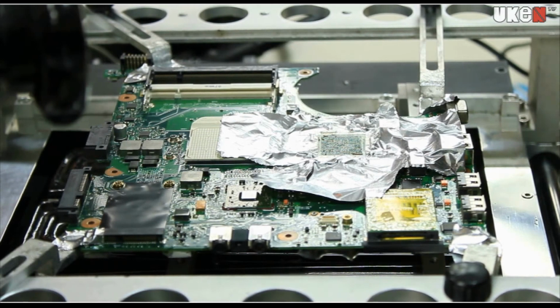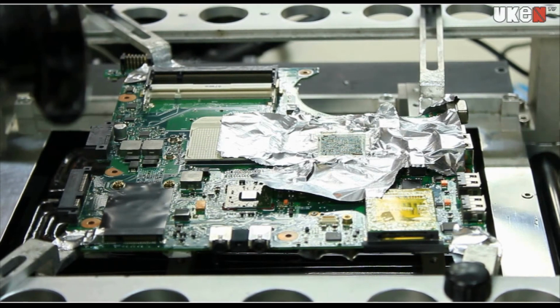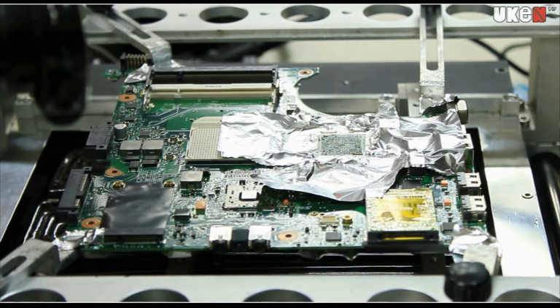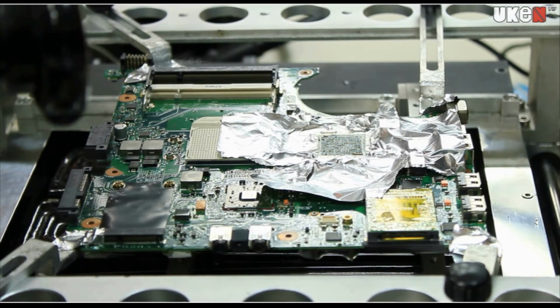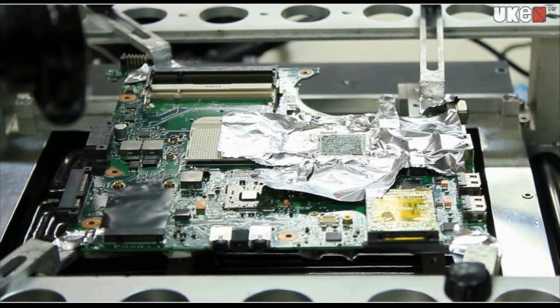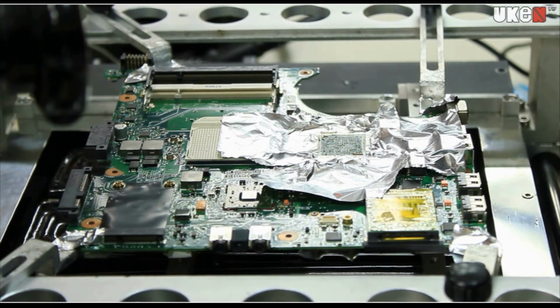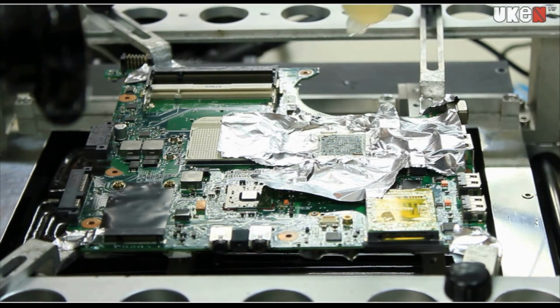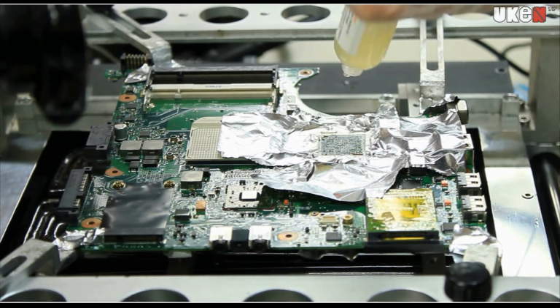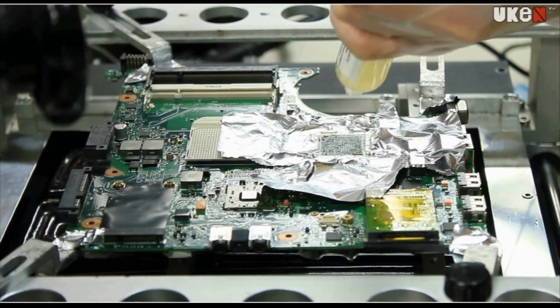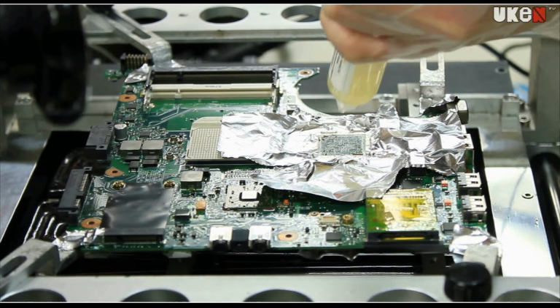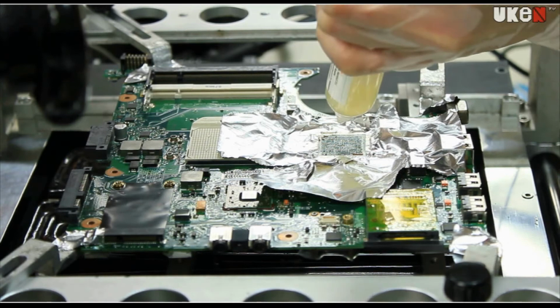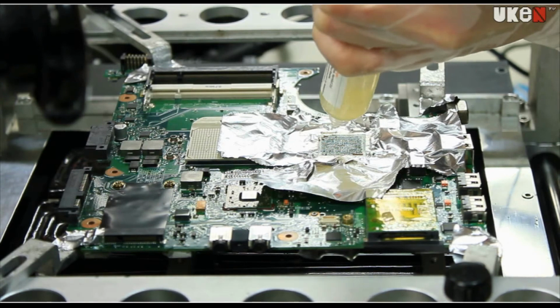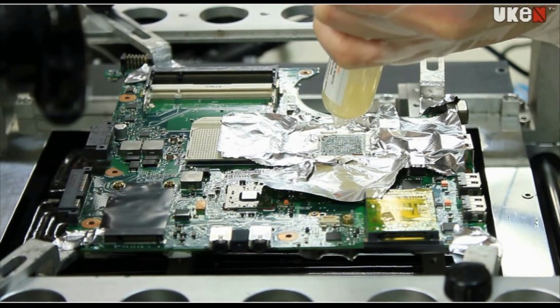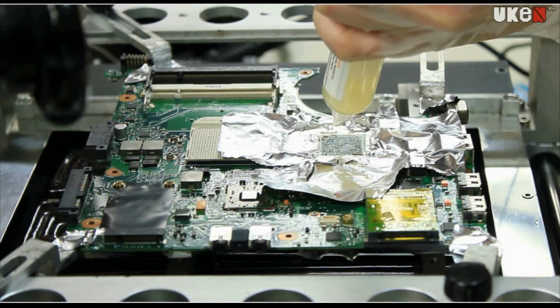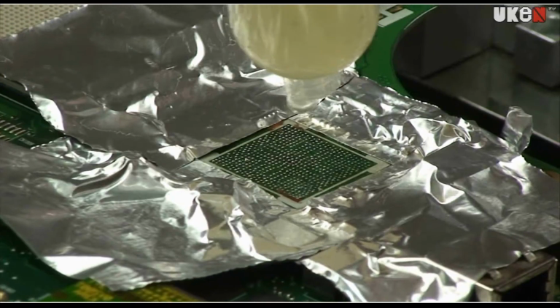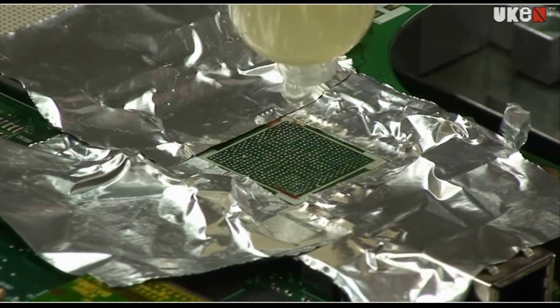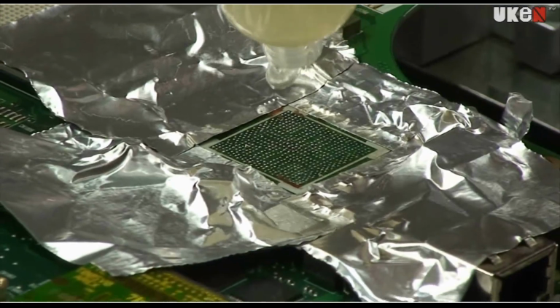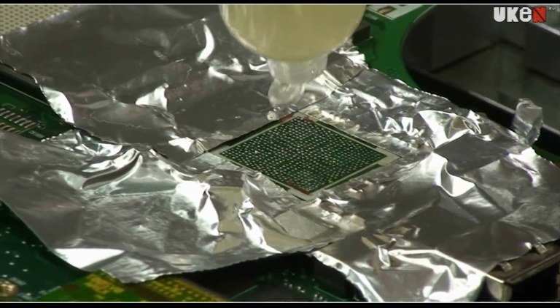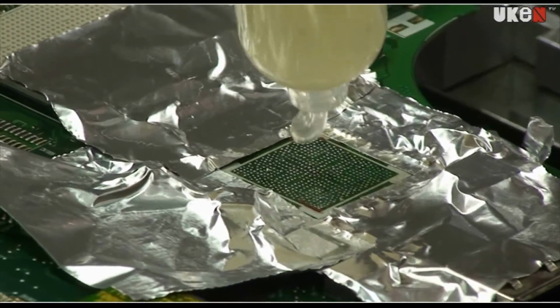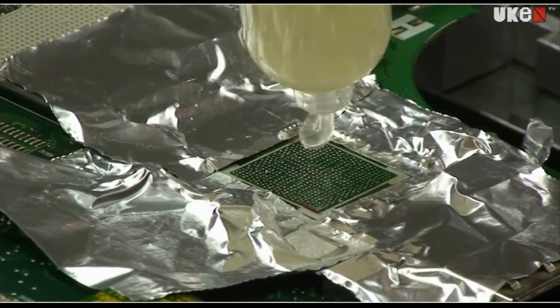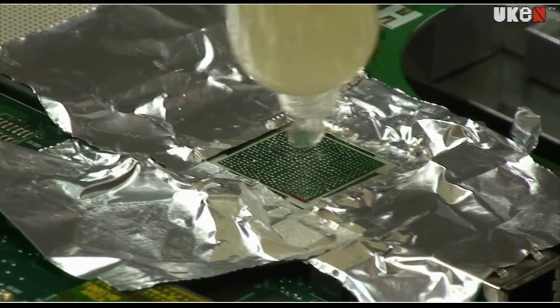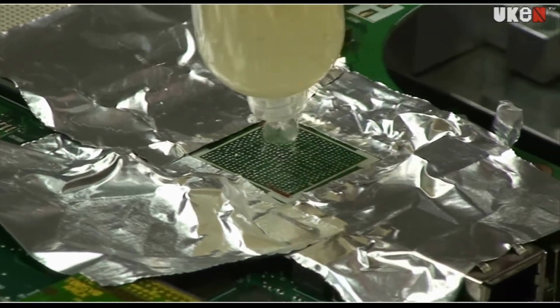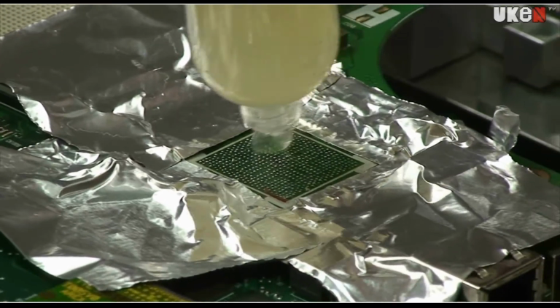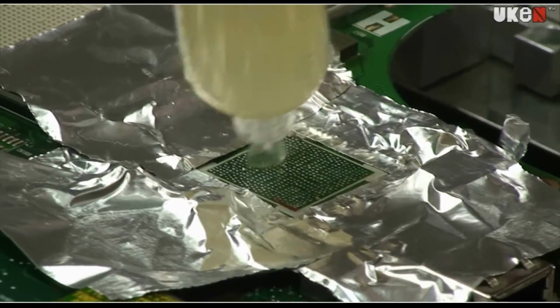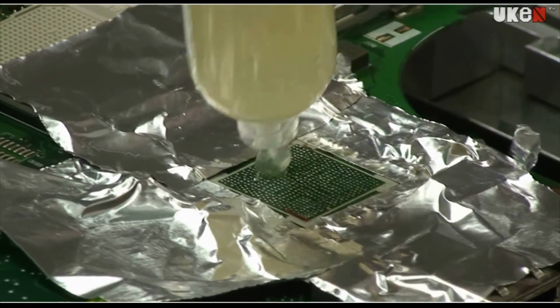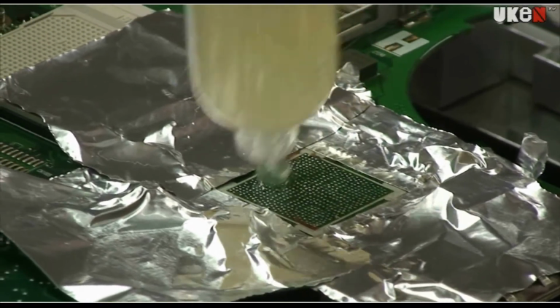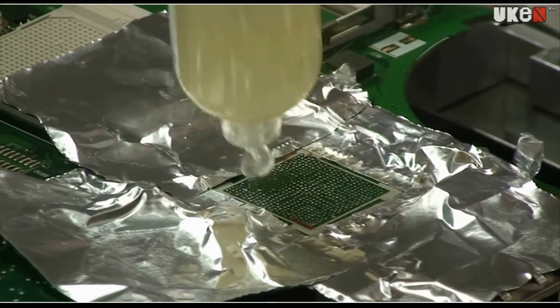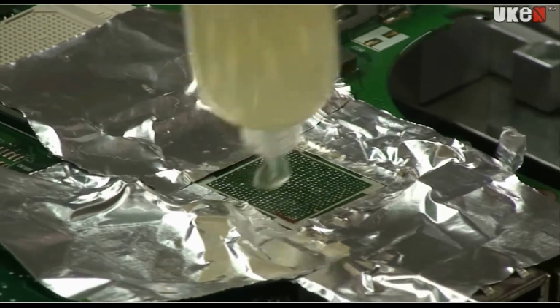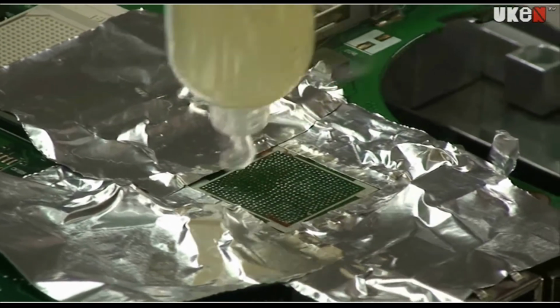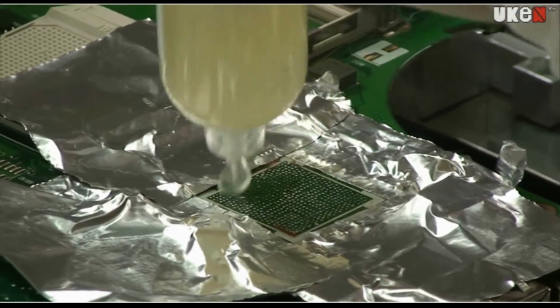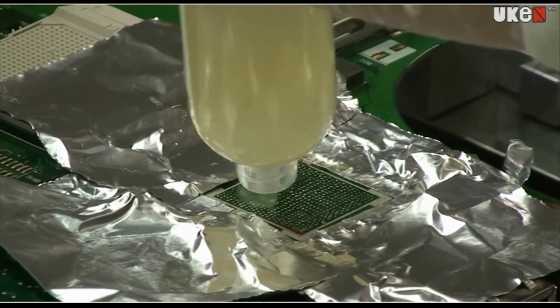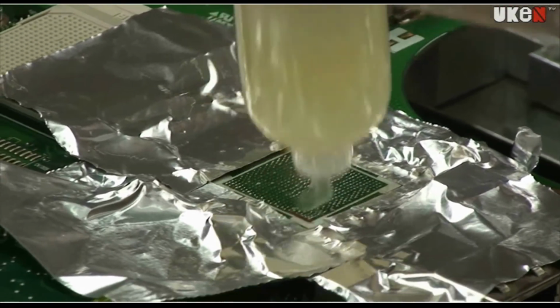So the processor is out now. I'm squeezing some Jelly Wharton Flux on the surface here.